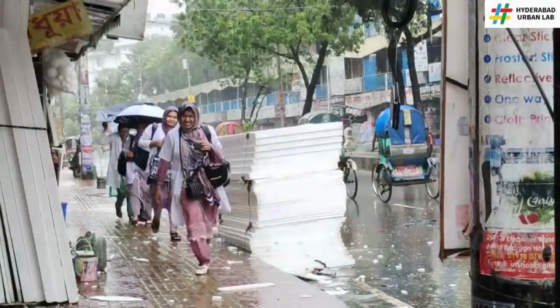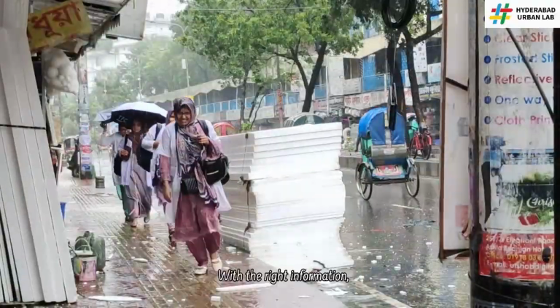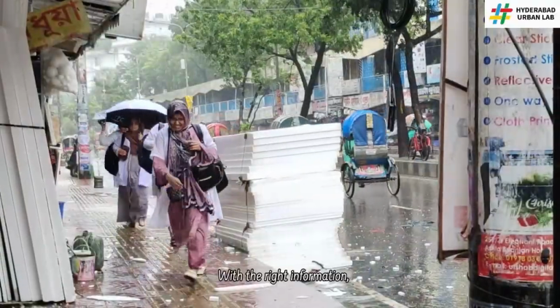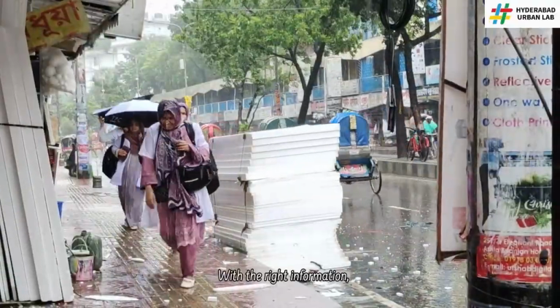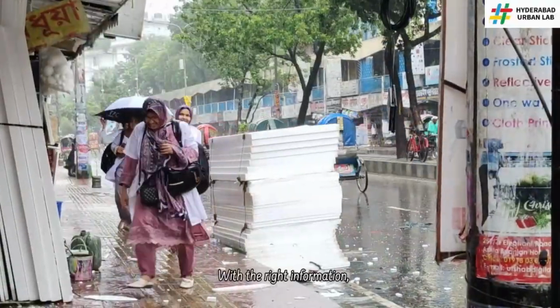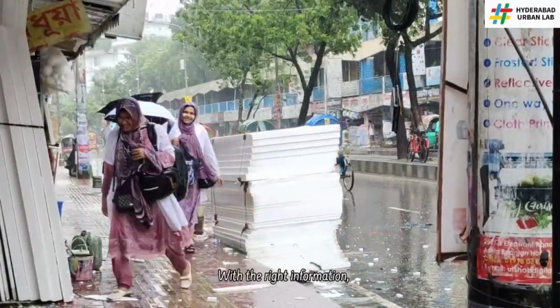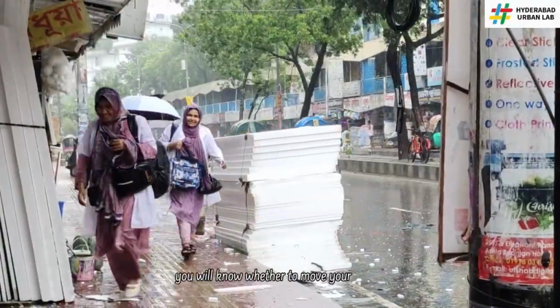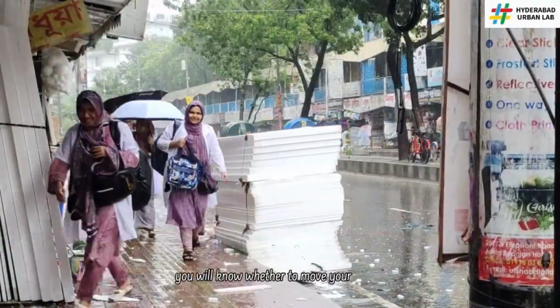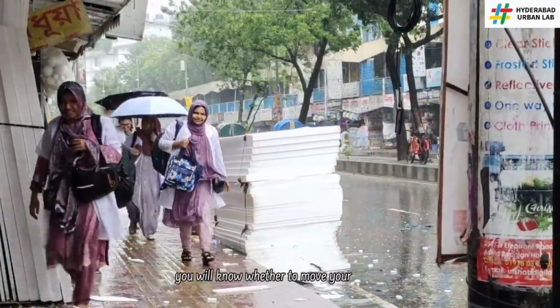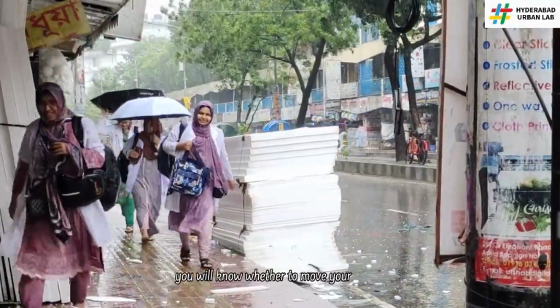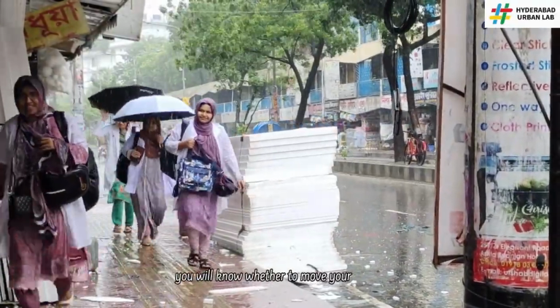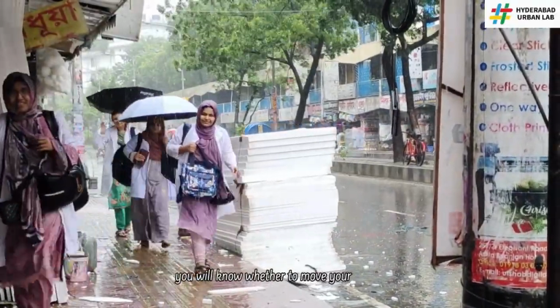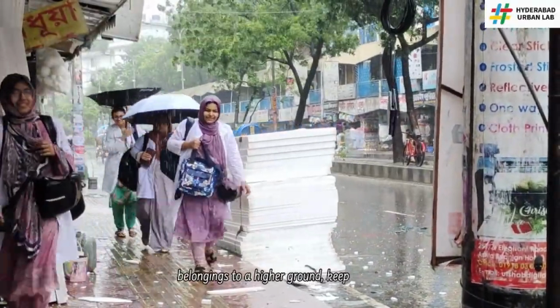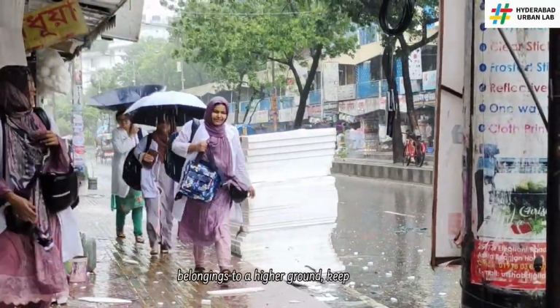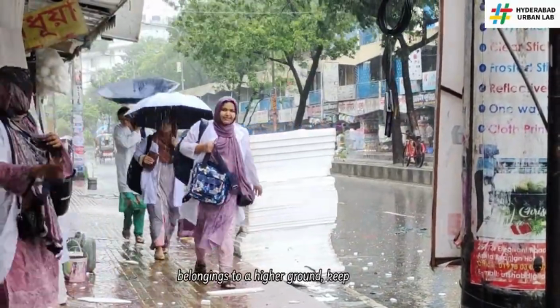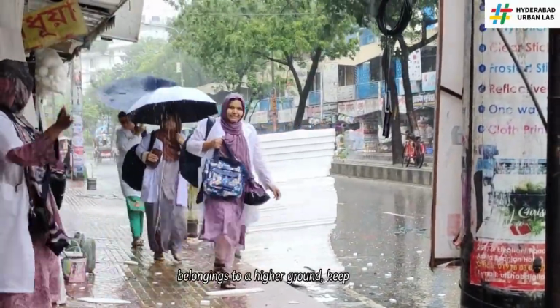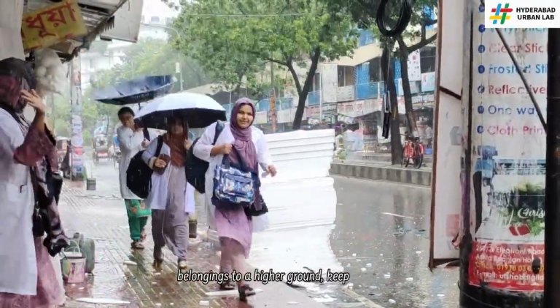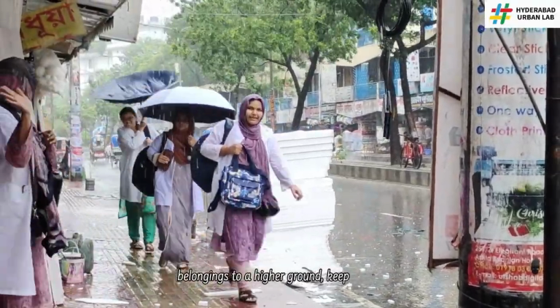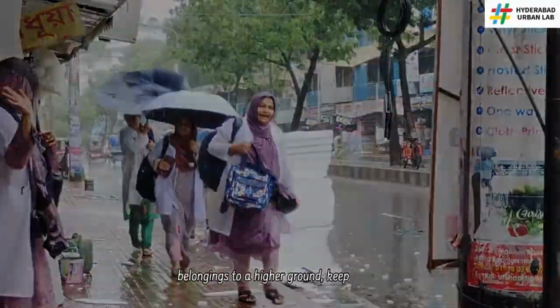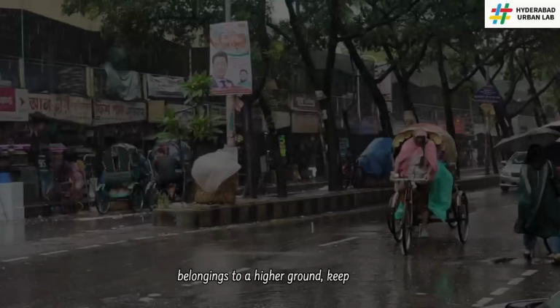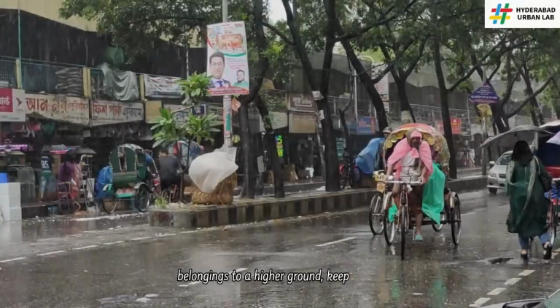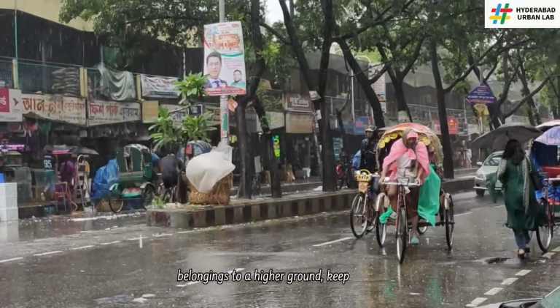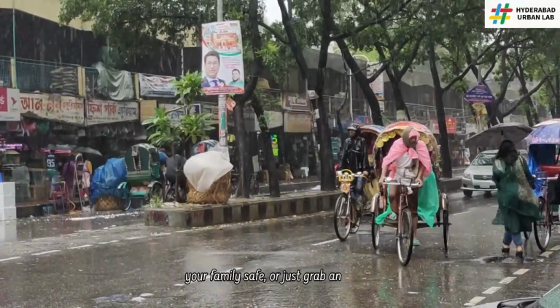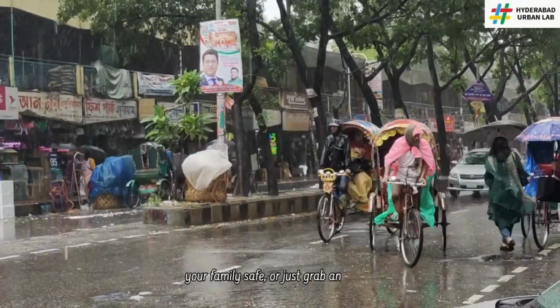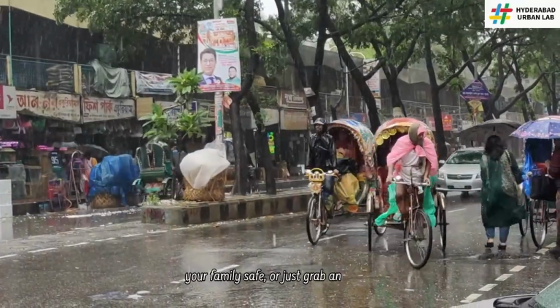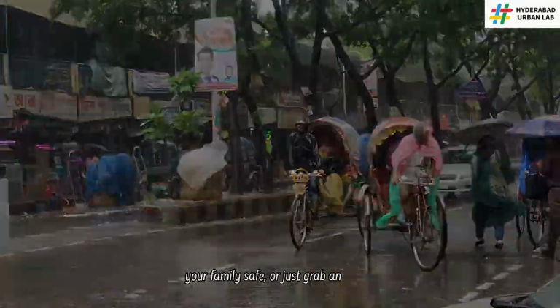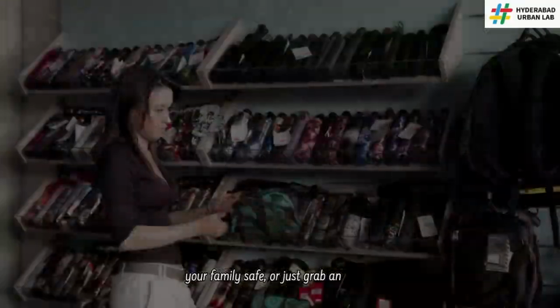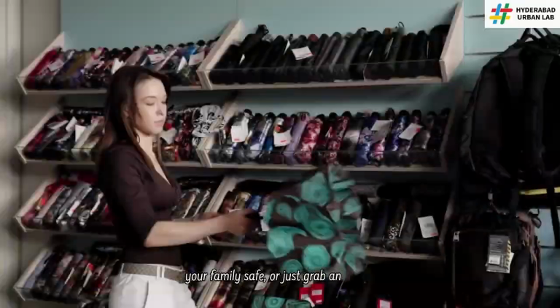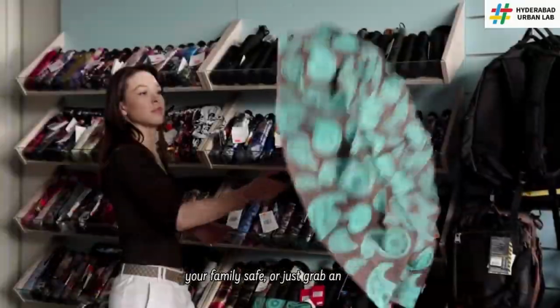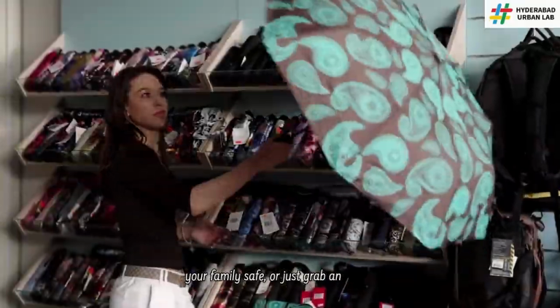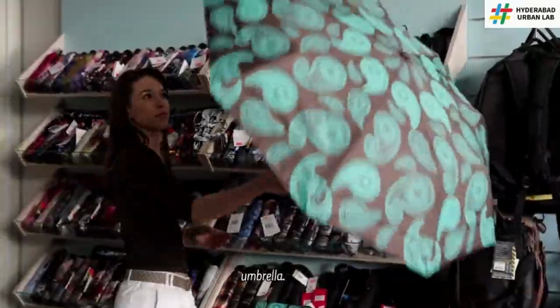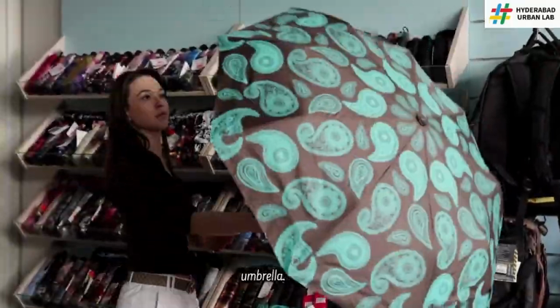With the right information, you will know whether to move your belongings to higher ground, keep your family safe, or just grab an umbrella.